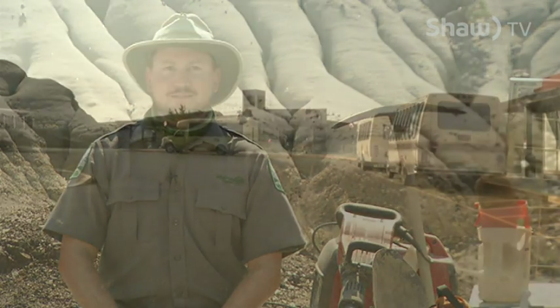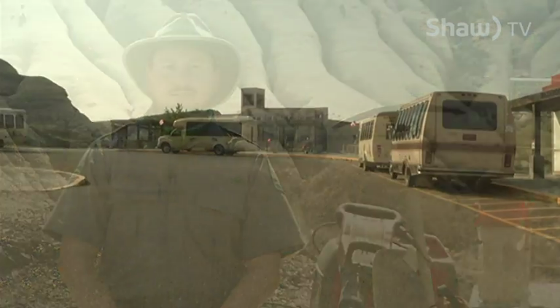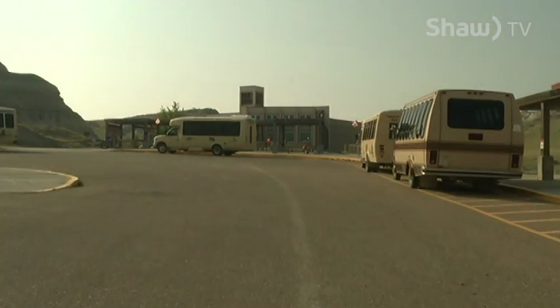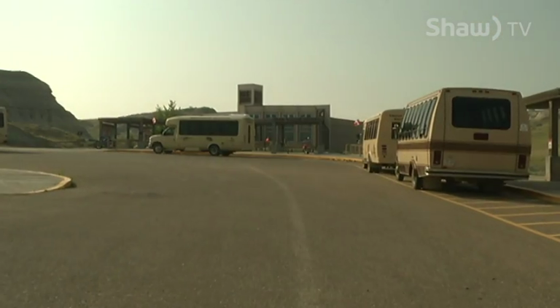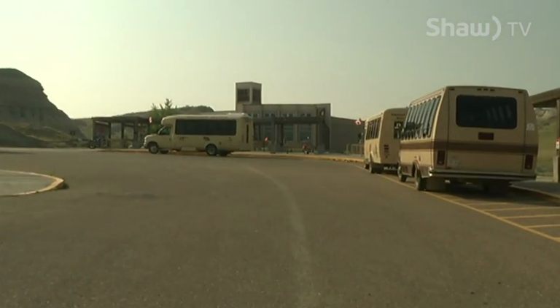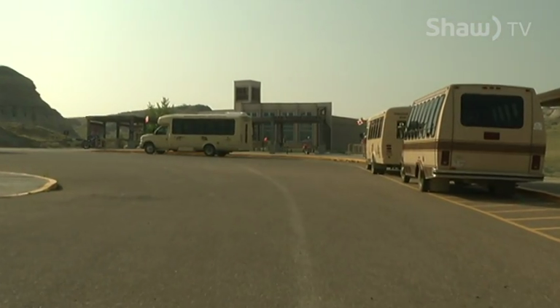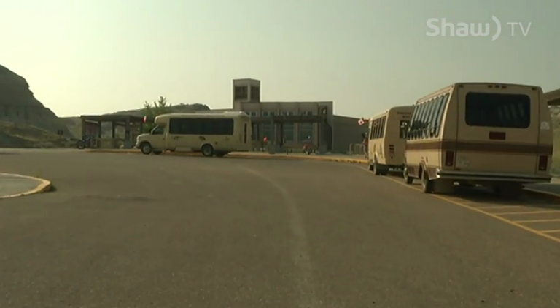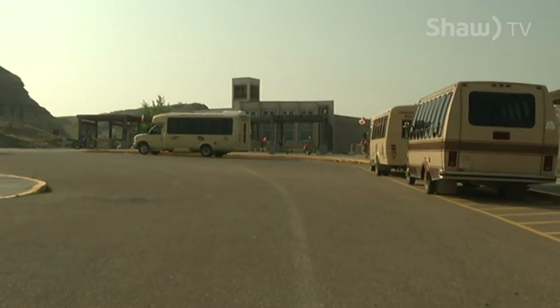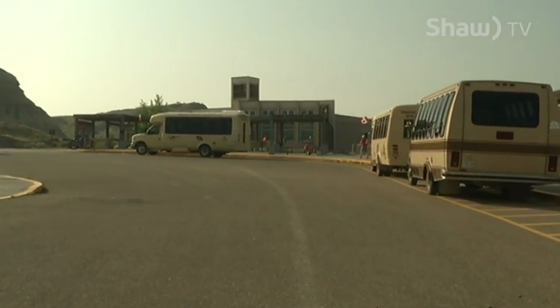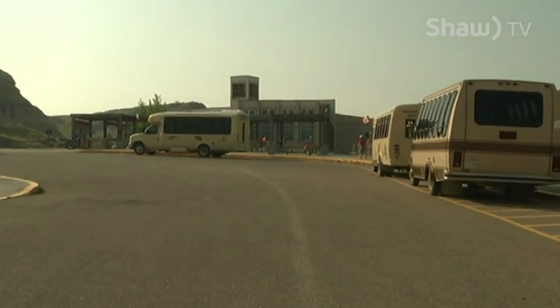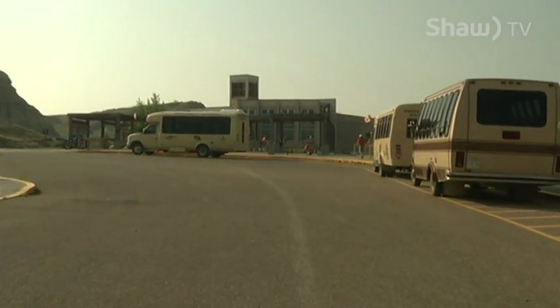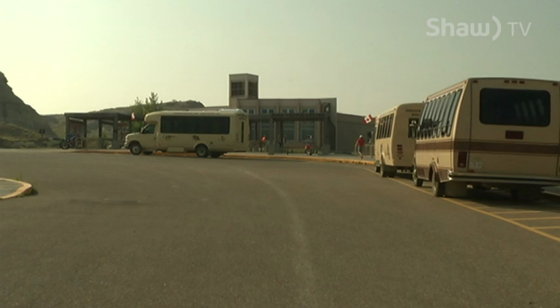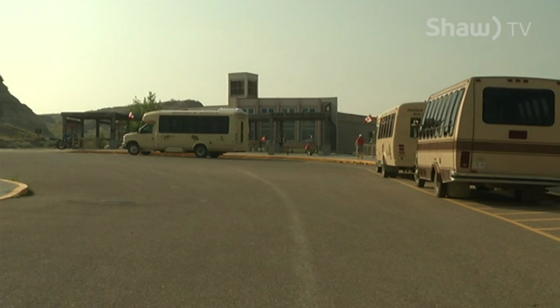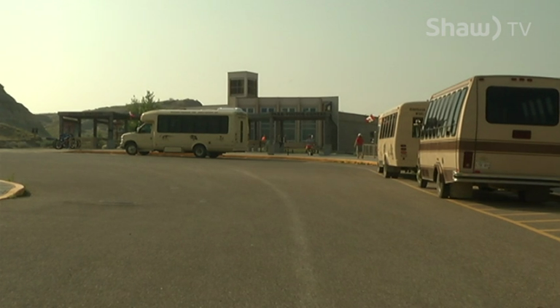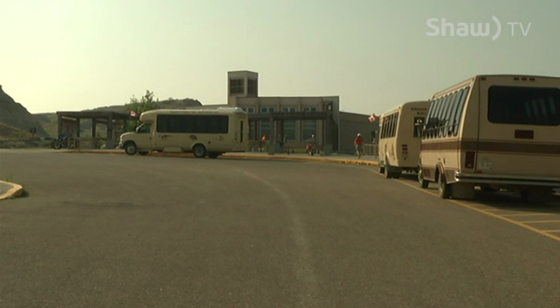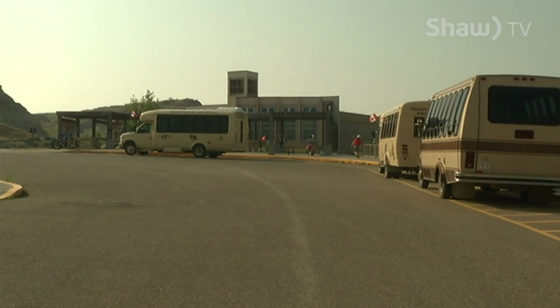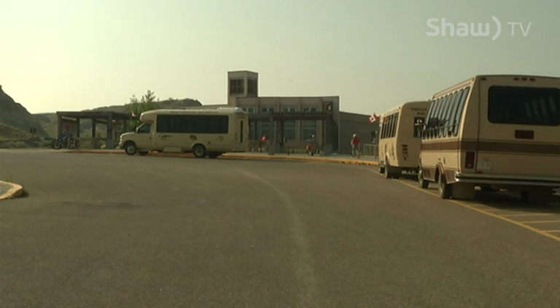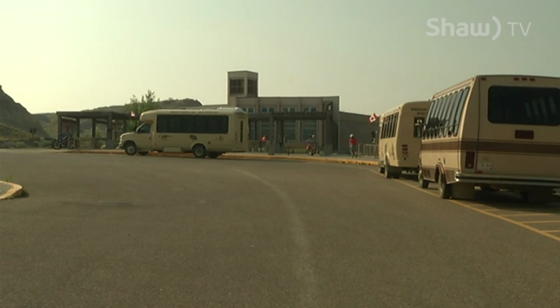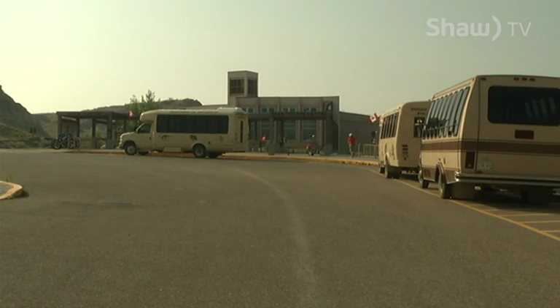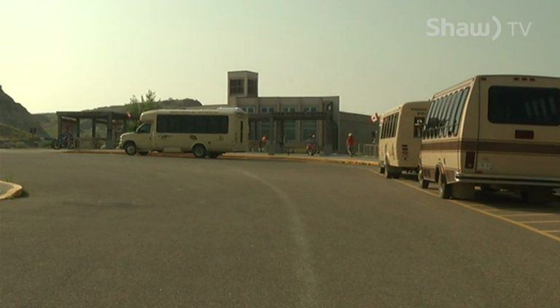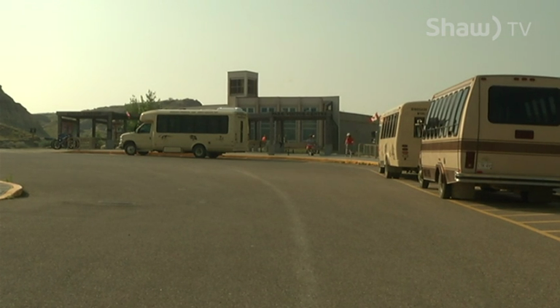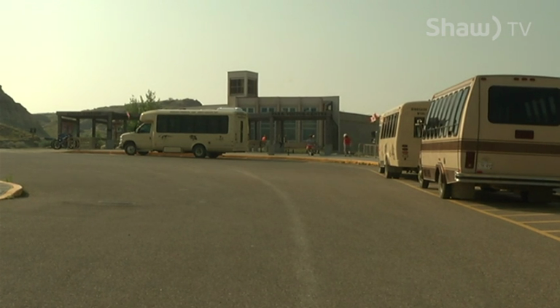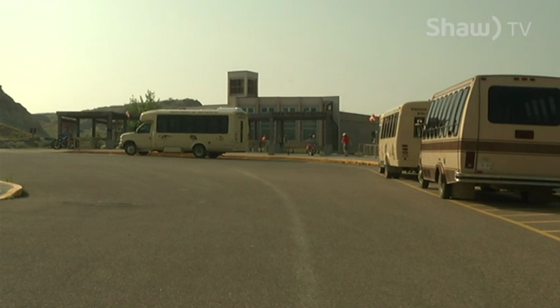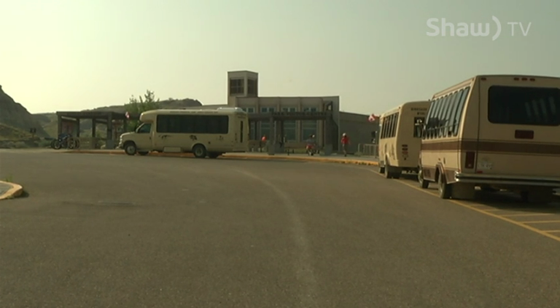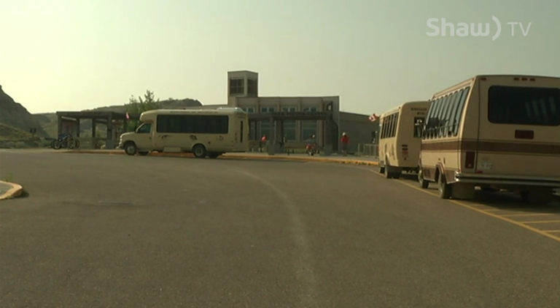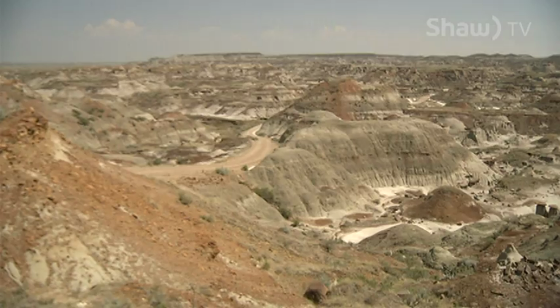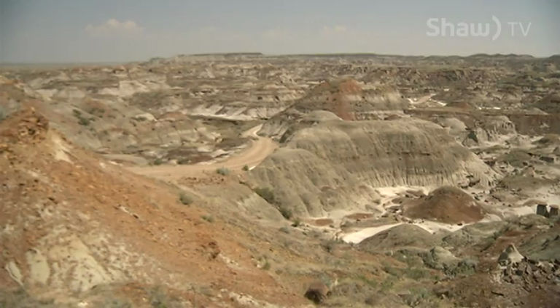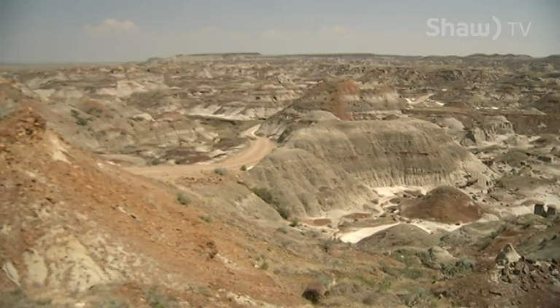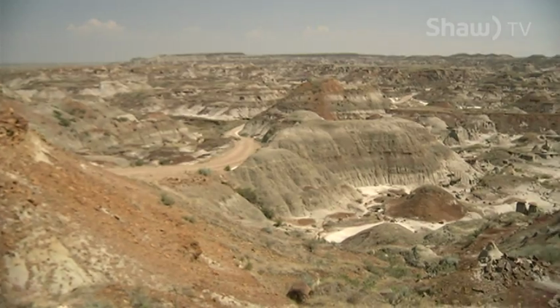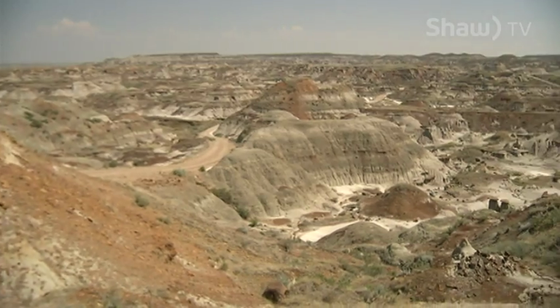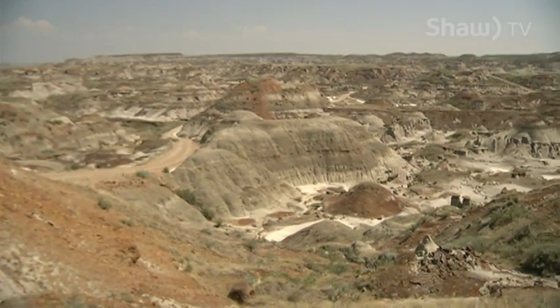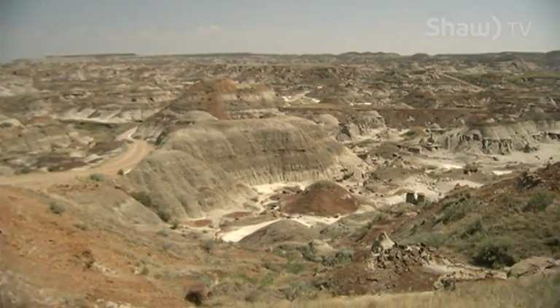Most of the park's interpretive programs run from Victoria Day long weekend until mid-October, and advanced registration is recommended.